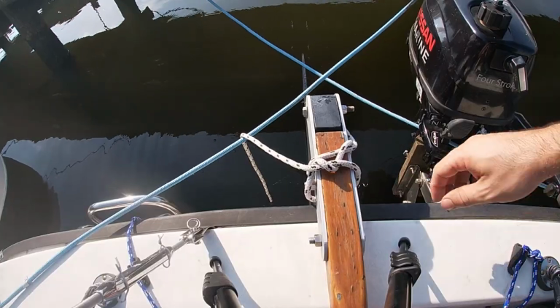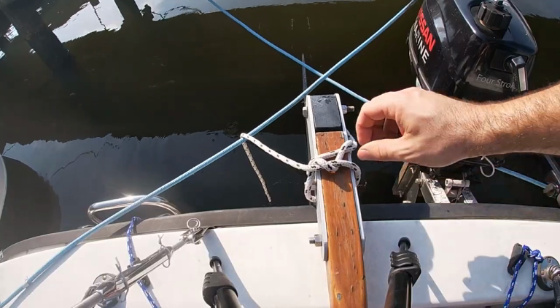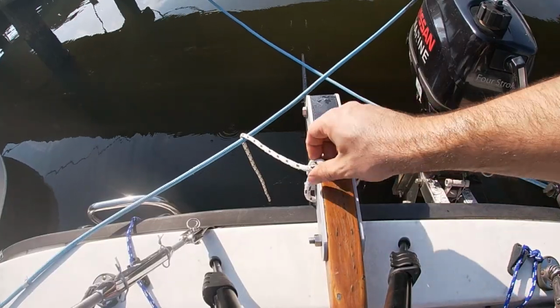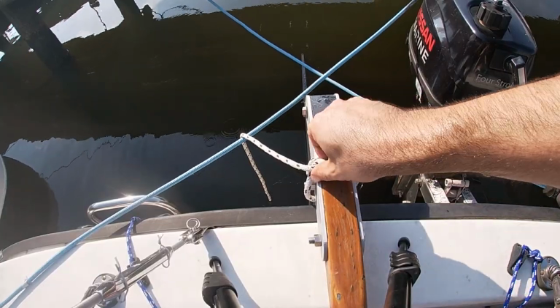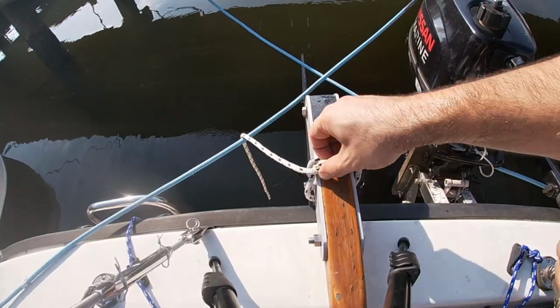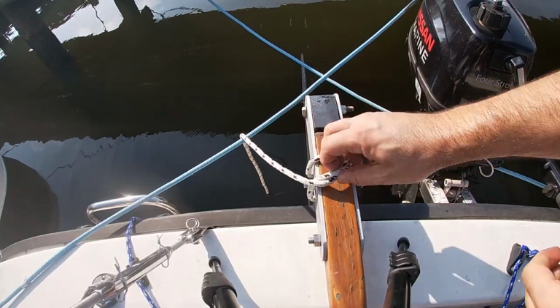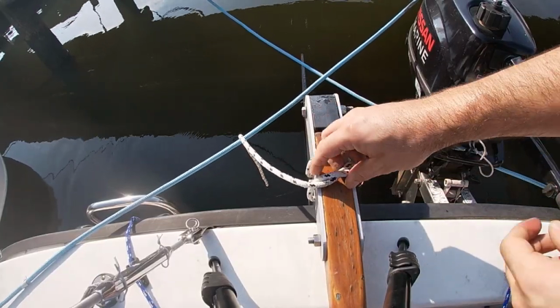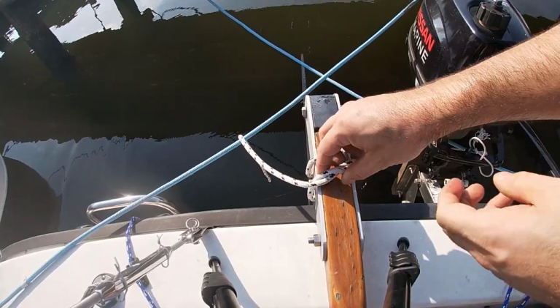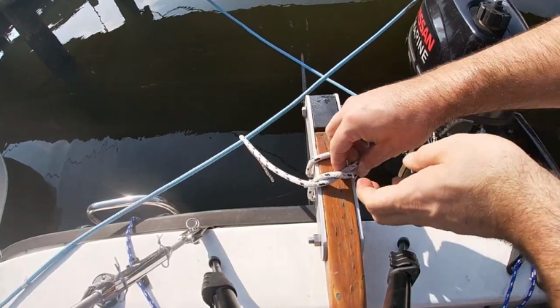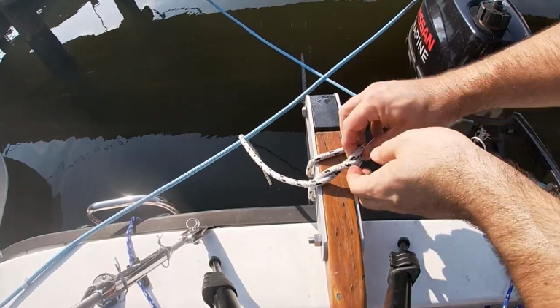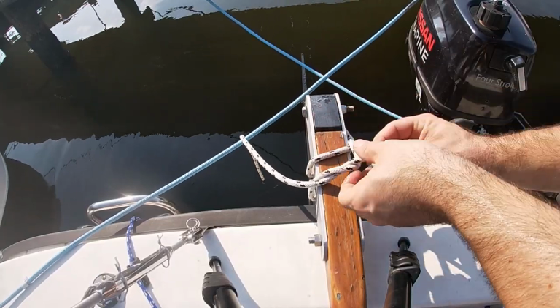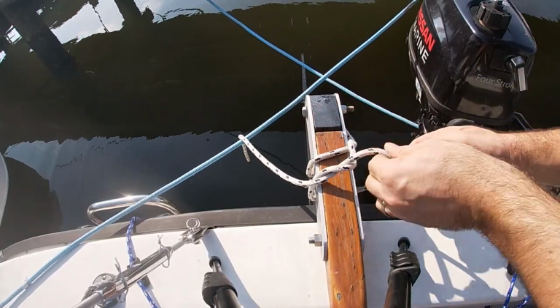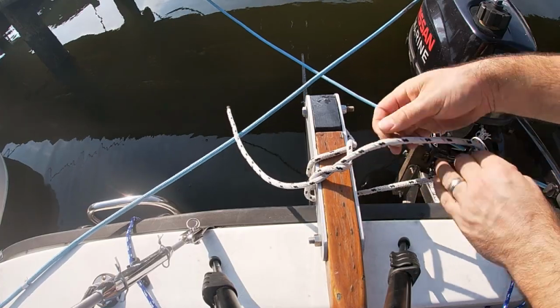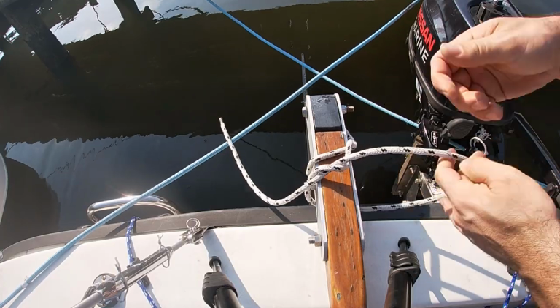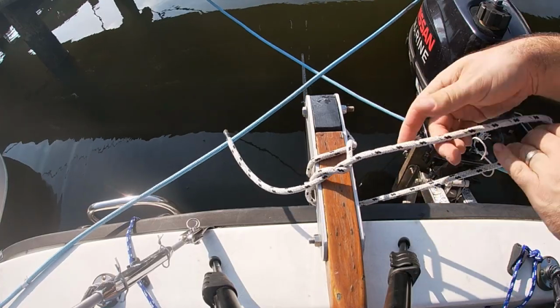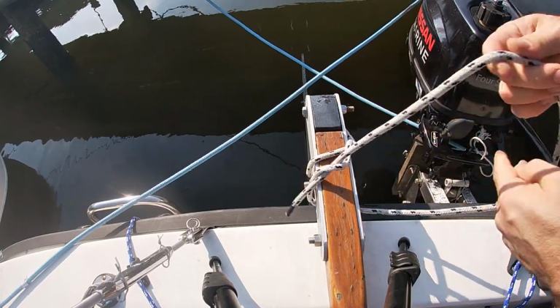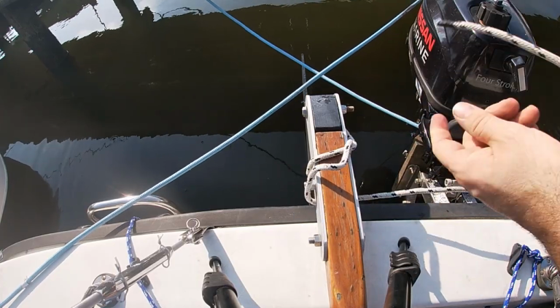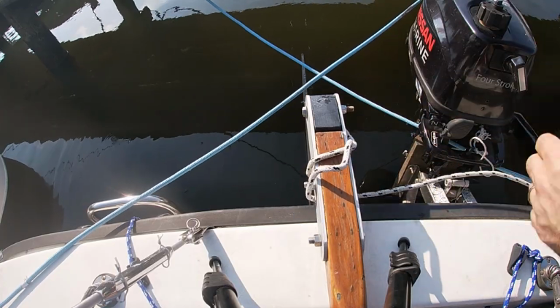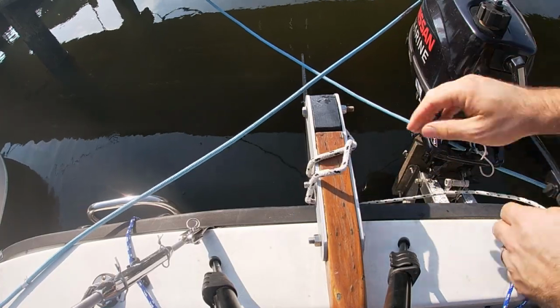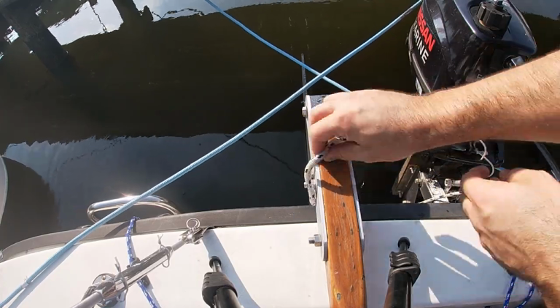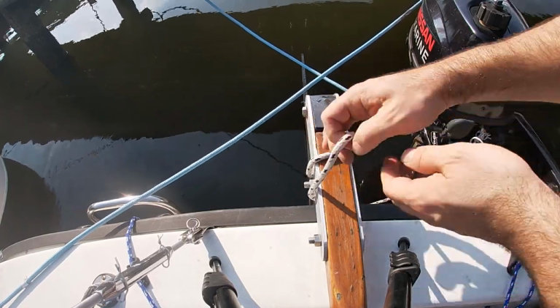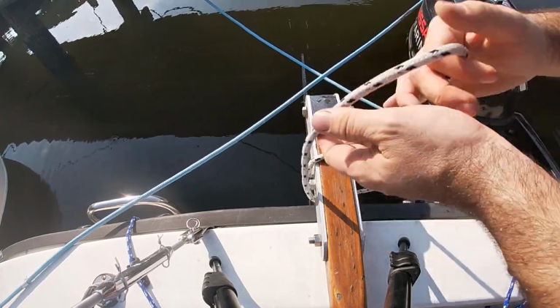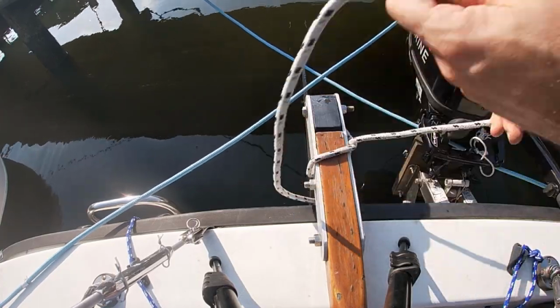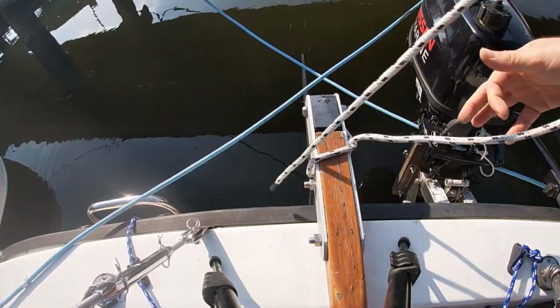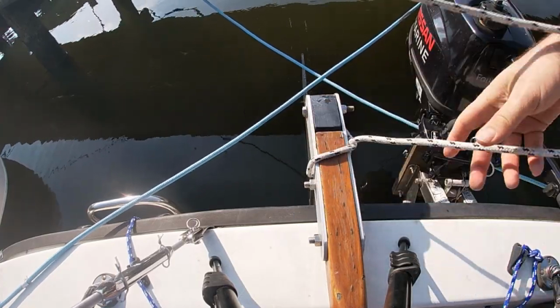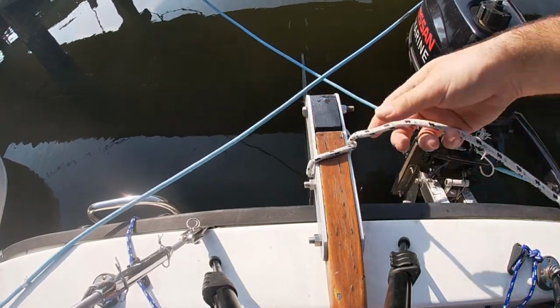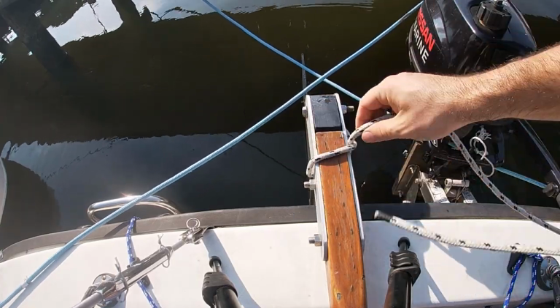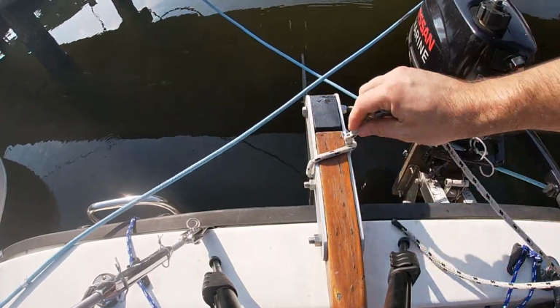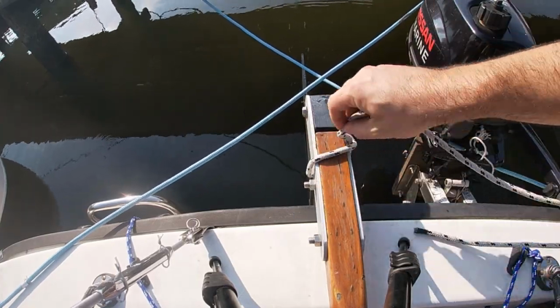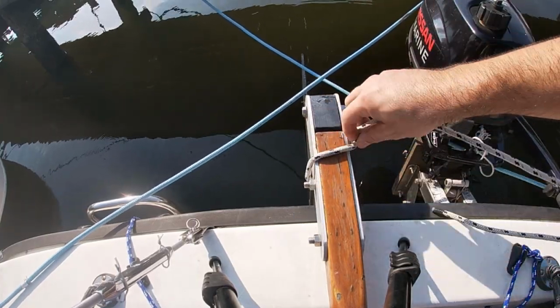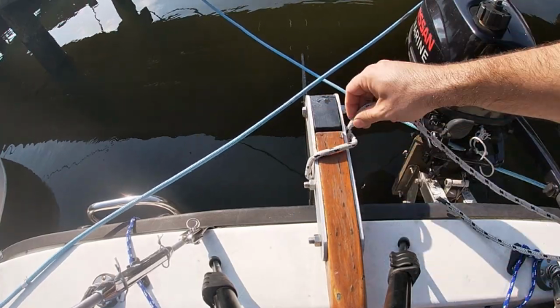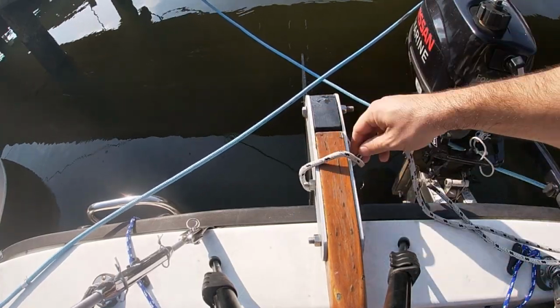While I'm at the stern of the boat, I drop the rudder in the water, making sure that it's all the way down and free and clear to turn.